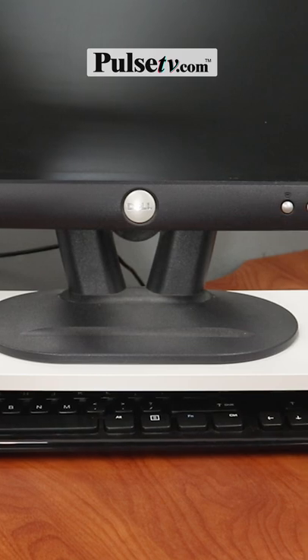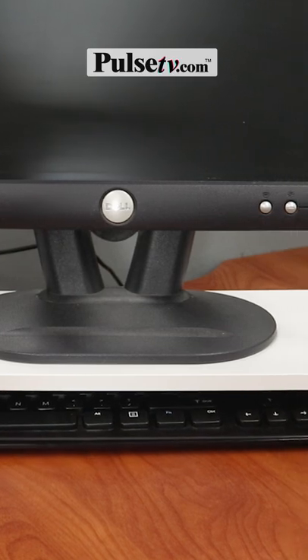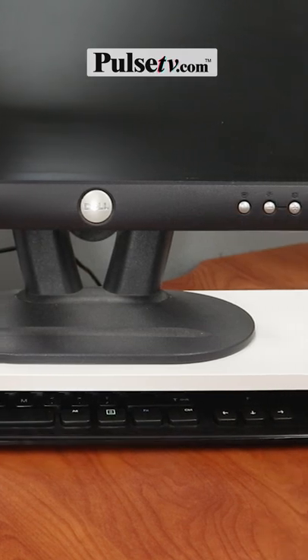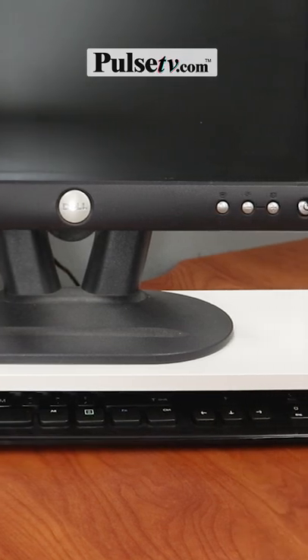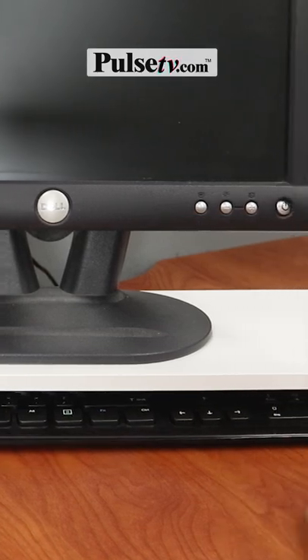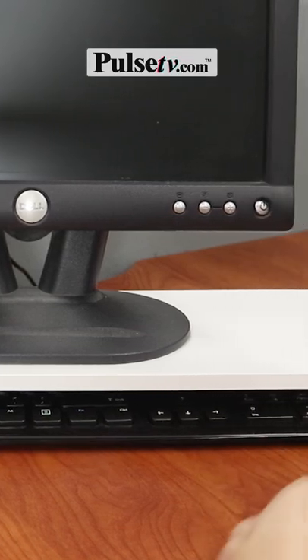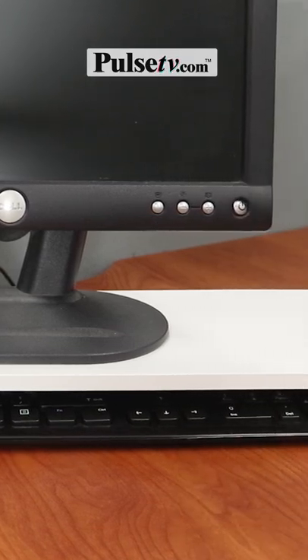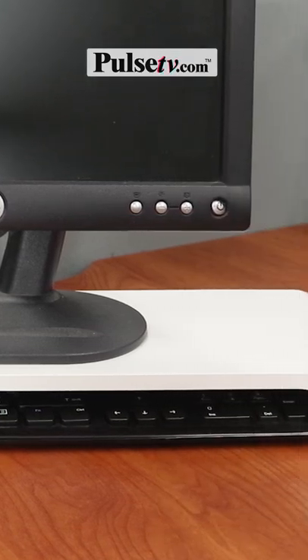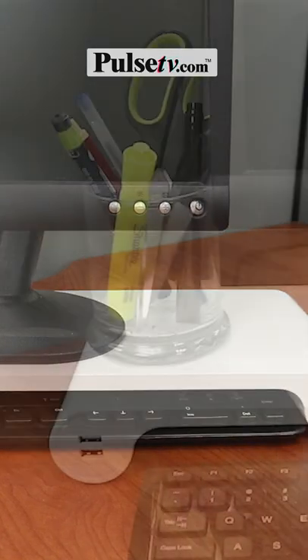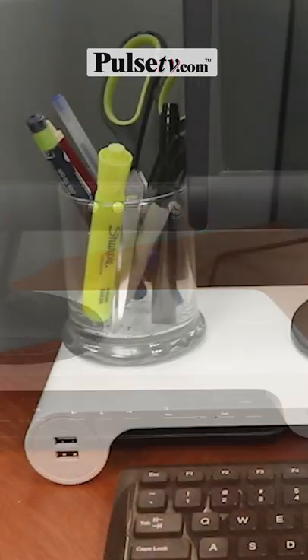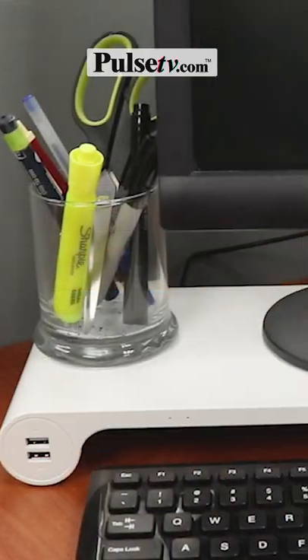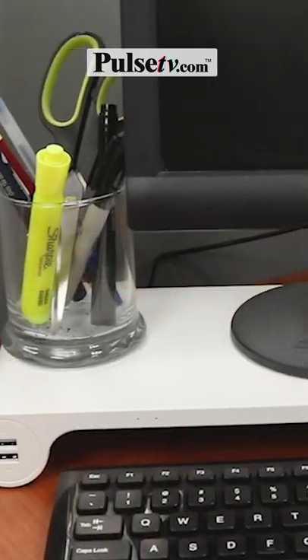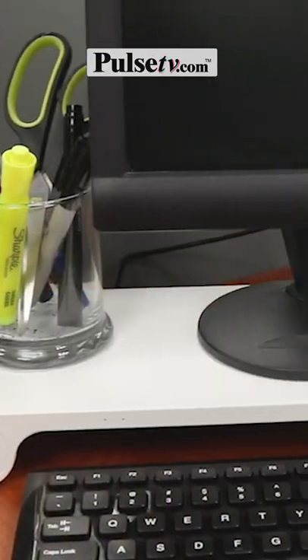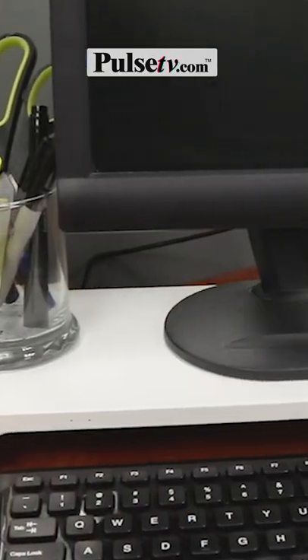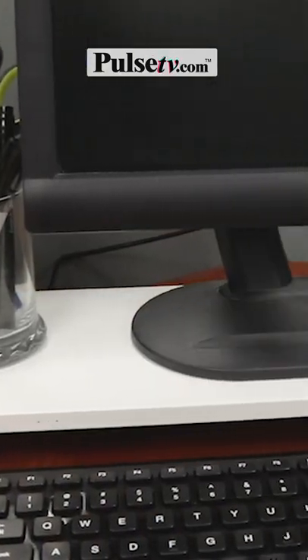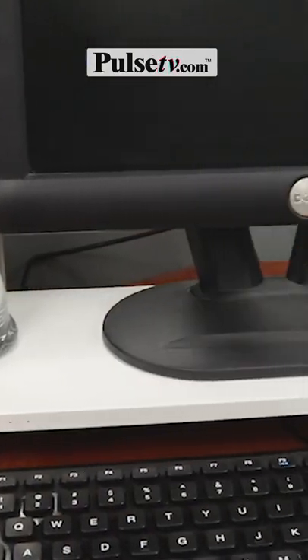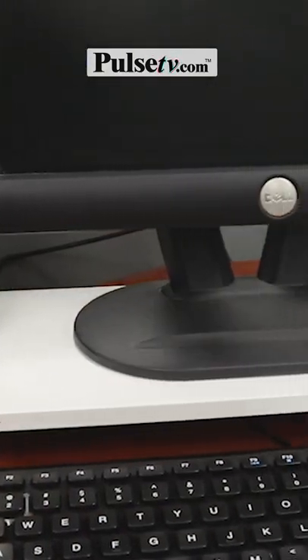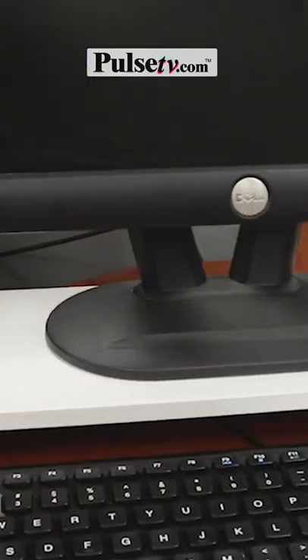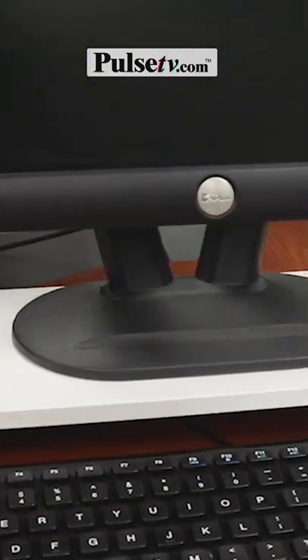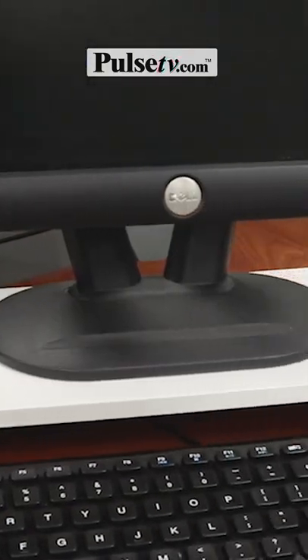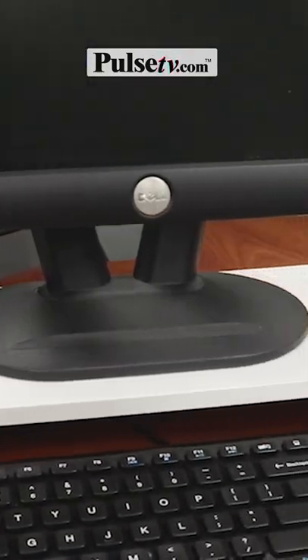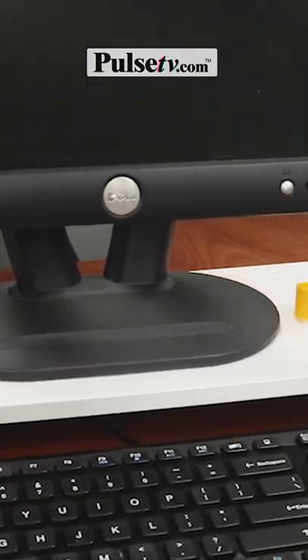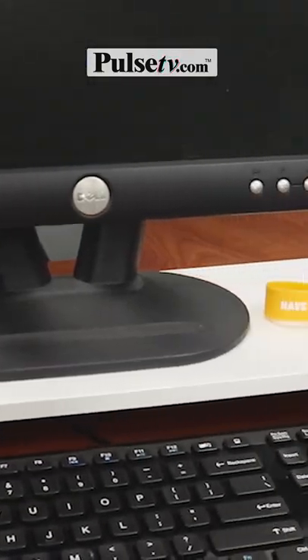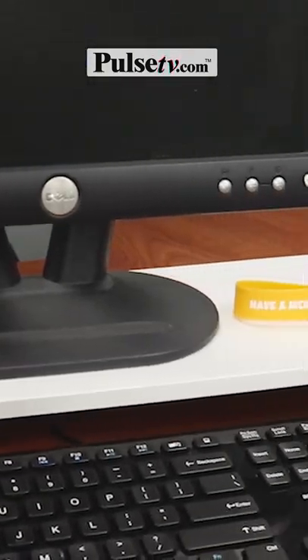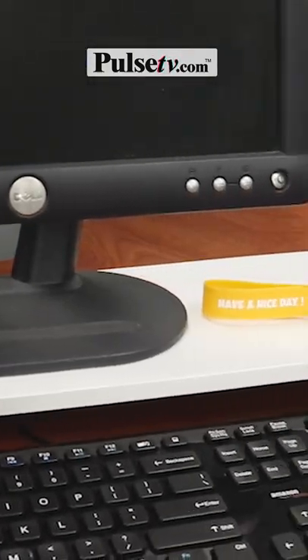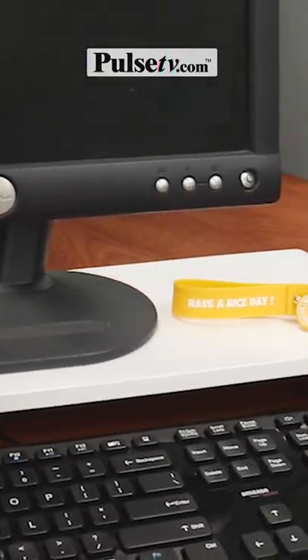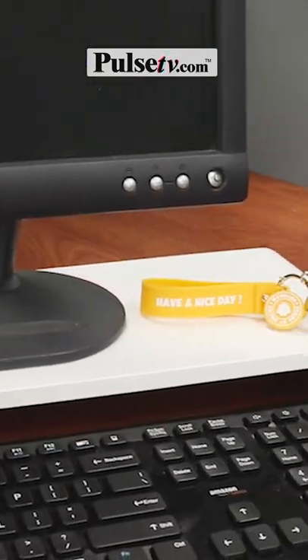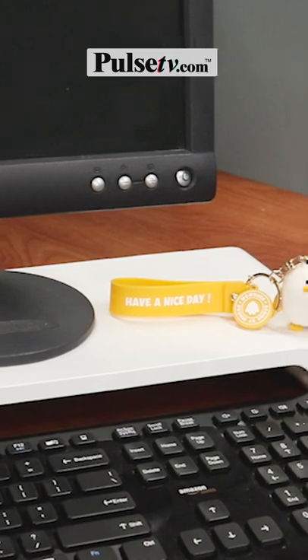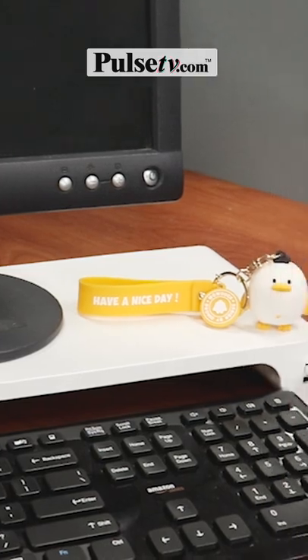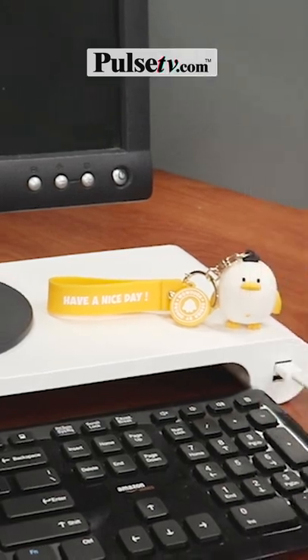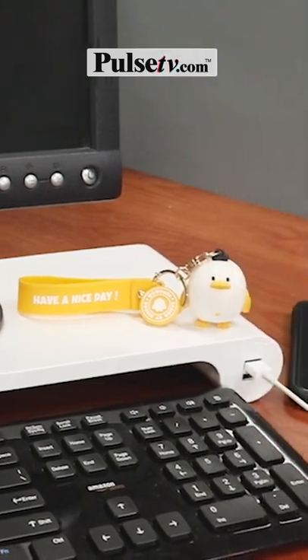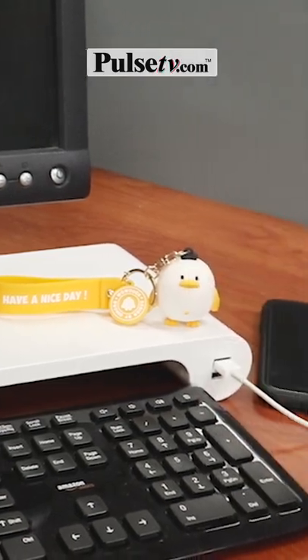When you add this to your desk, you'll have a cubby to store your keyboard and a shelf to add decorations and desk organizers.